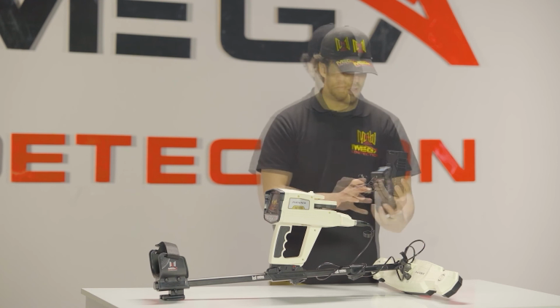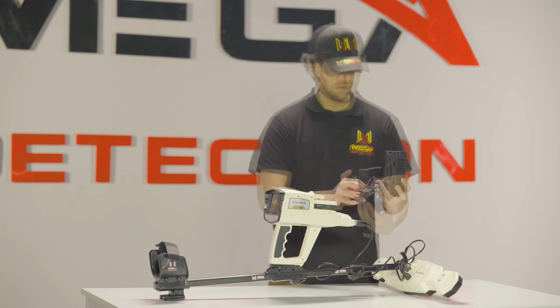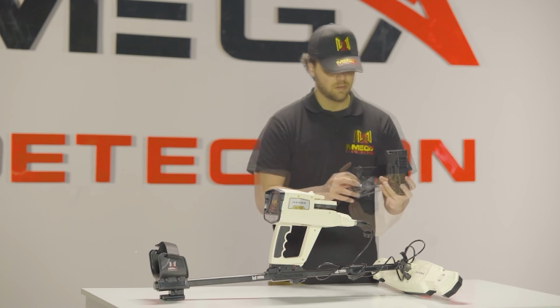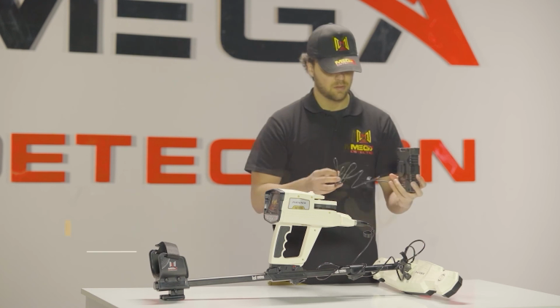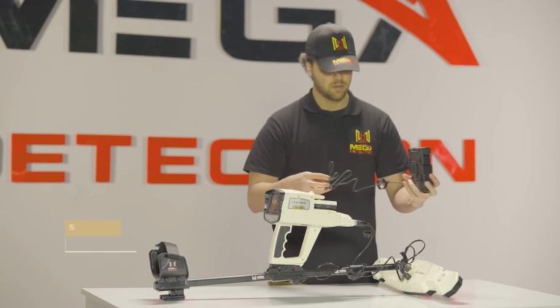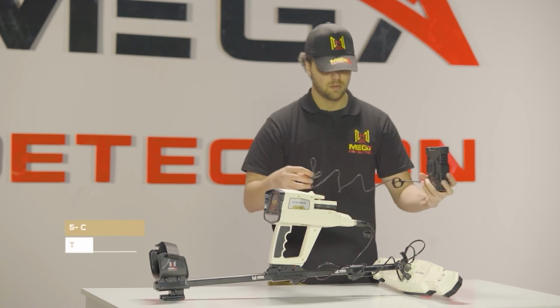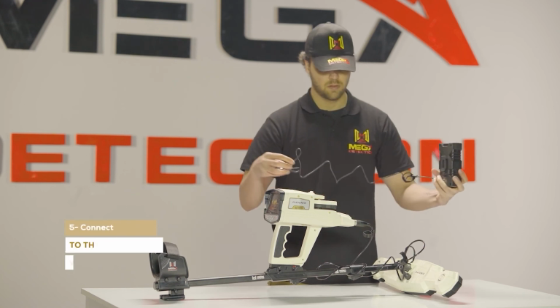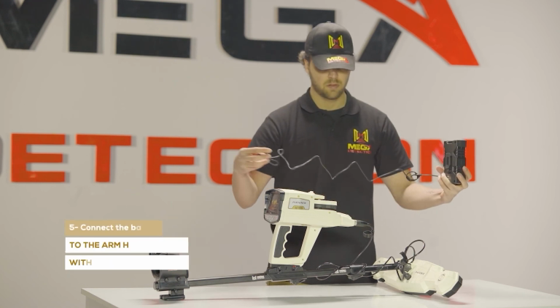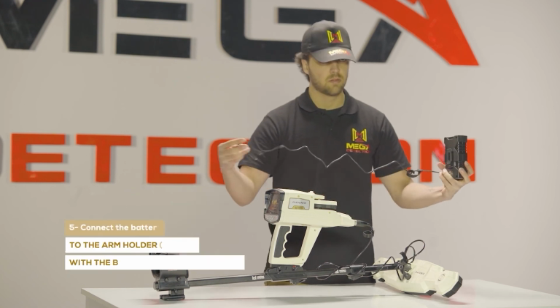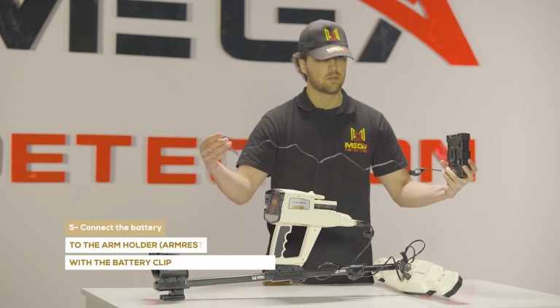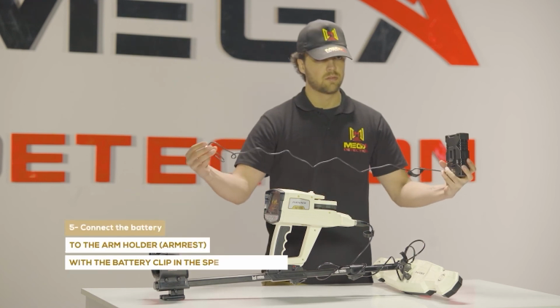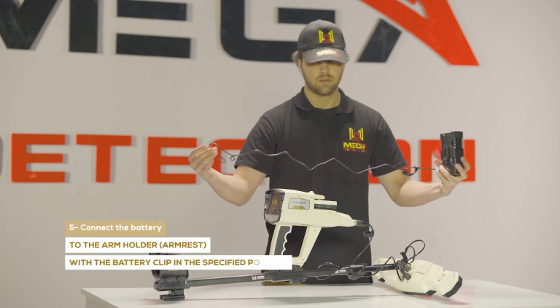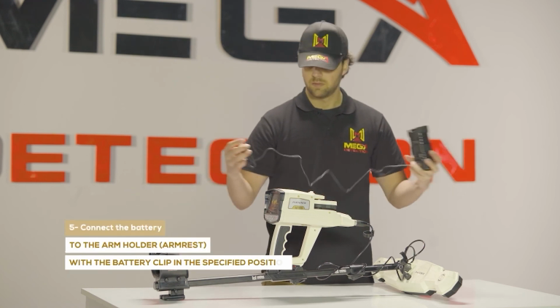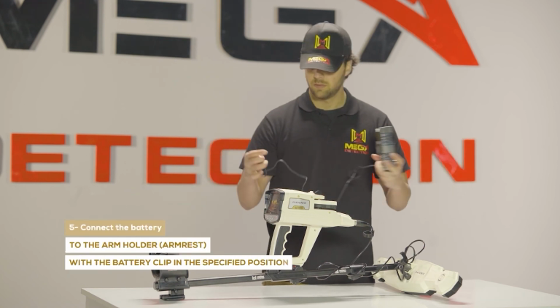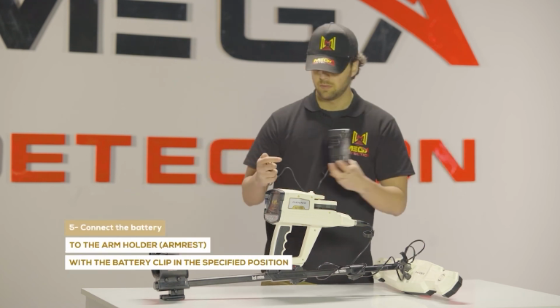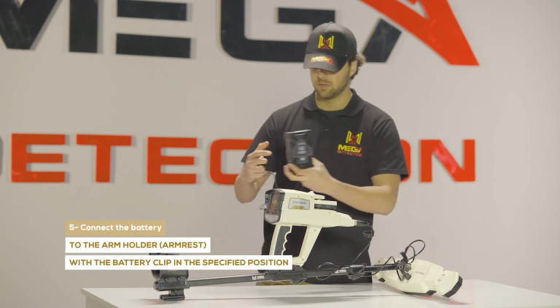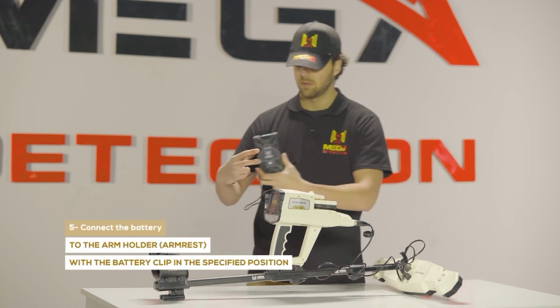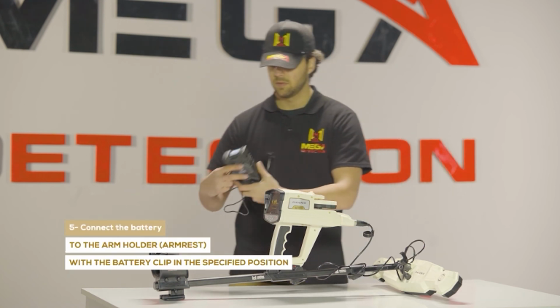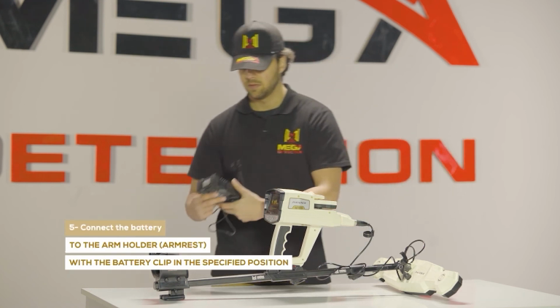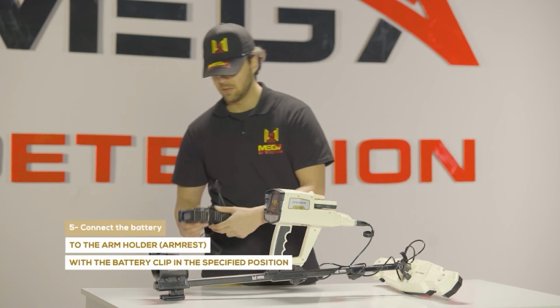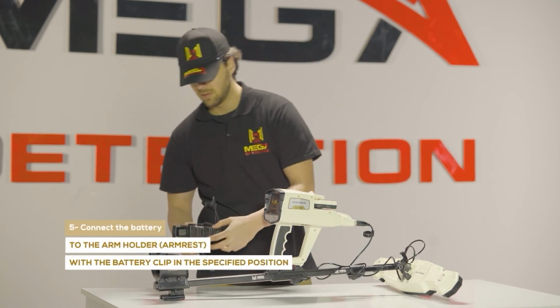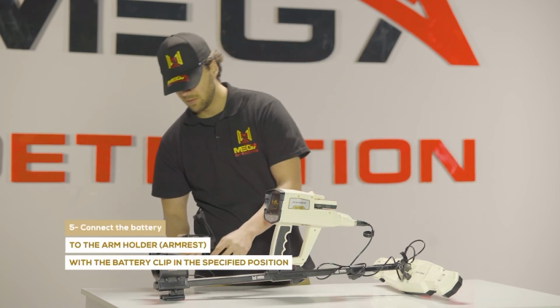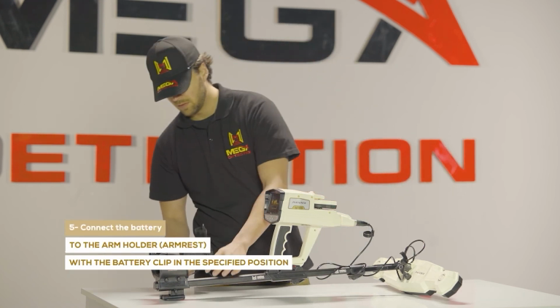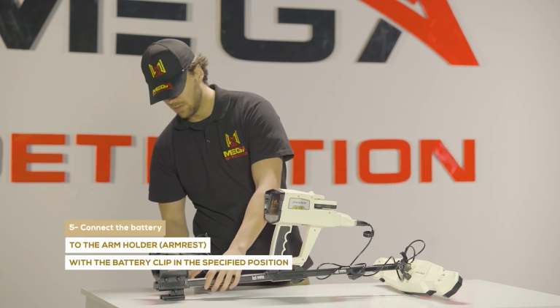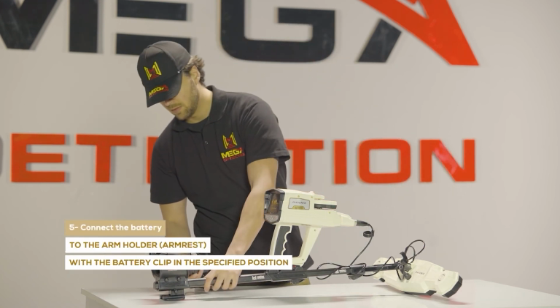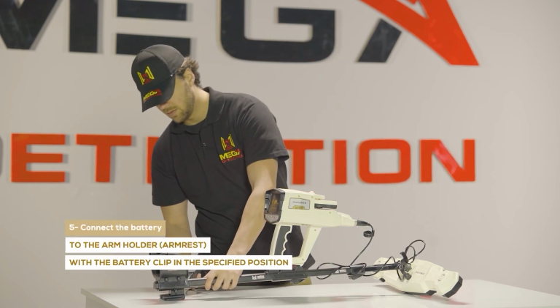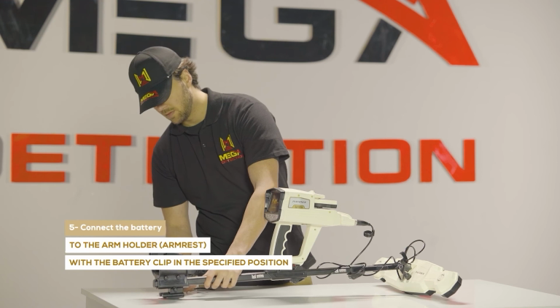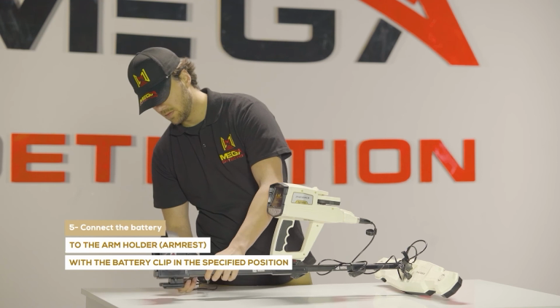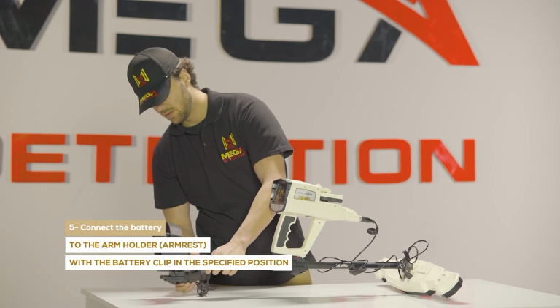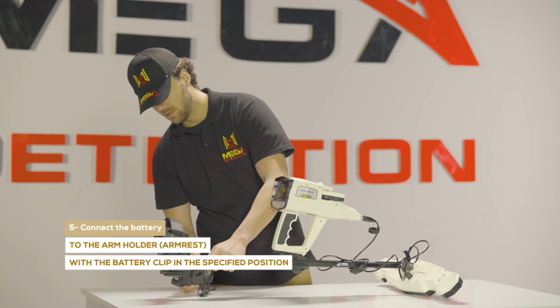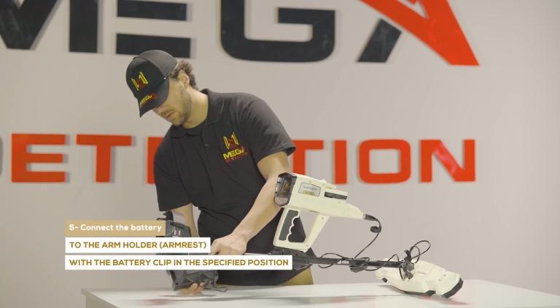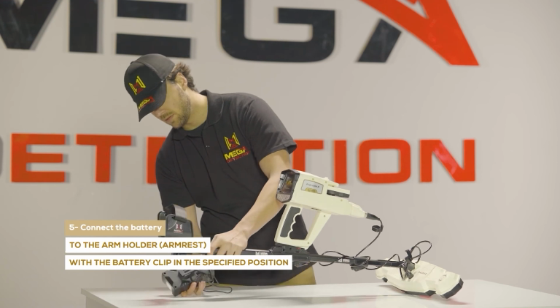Step five: connect the battery to the arm holder armrest with the battery clip in the specified position.